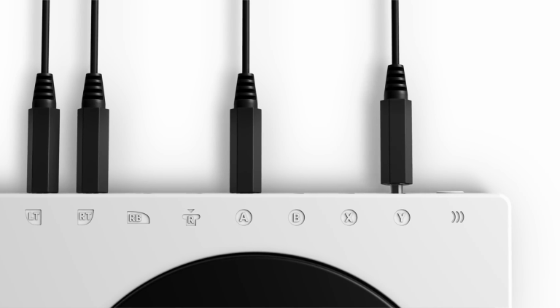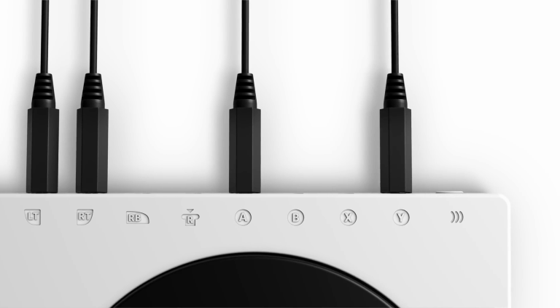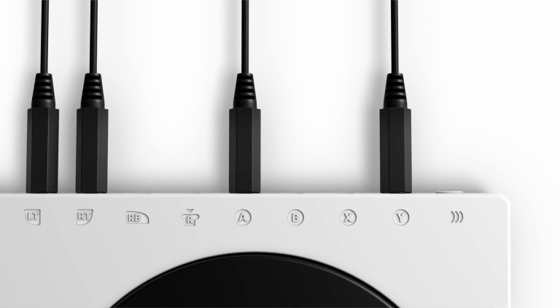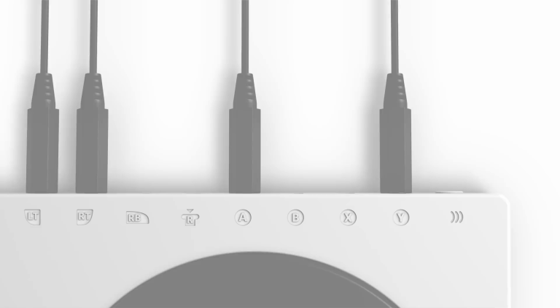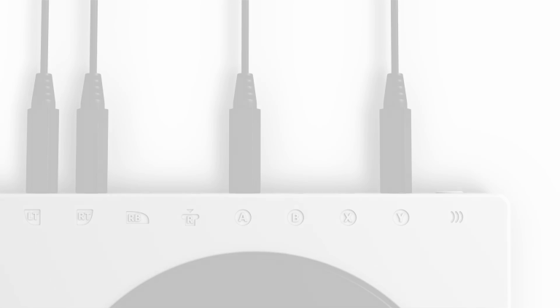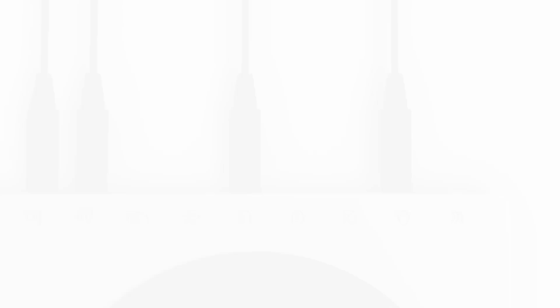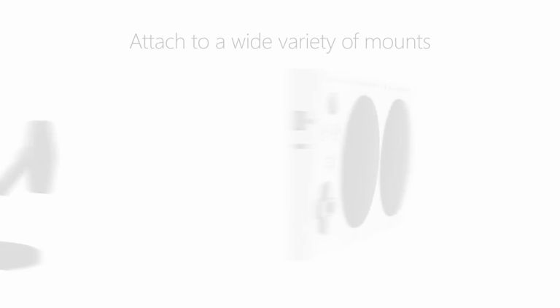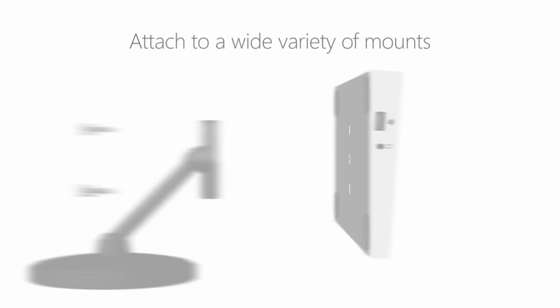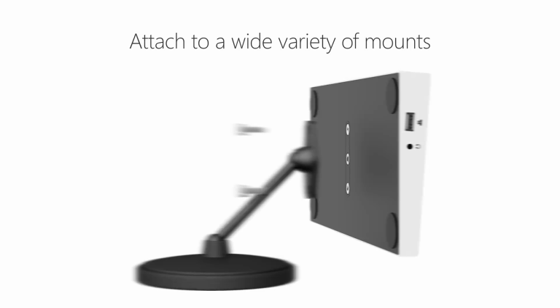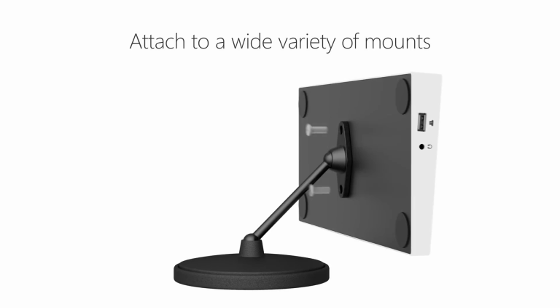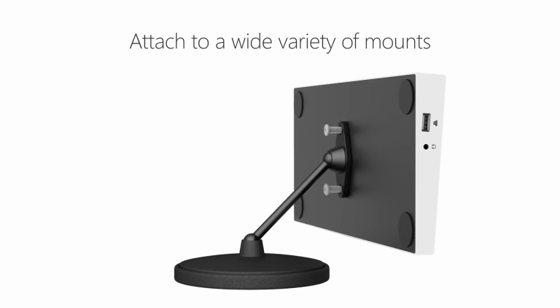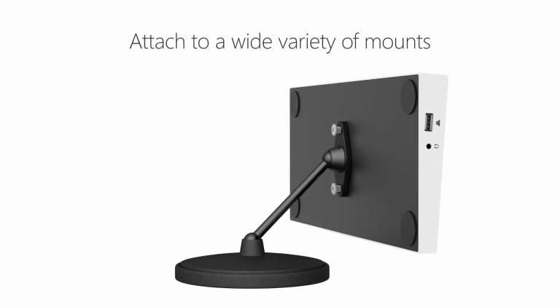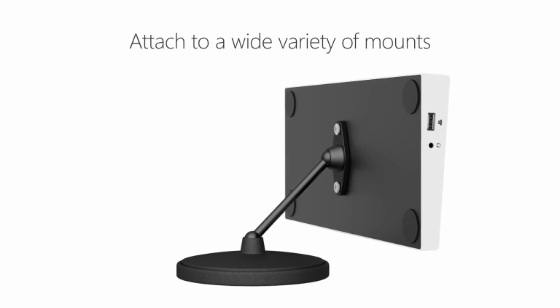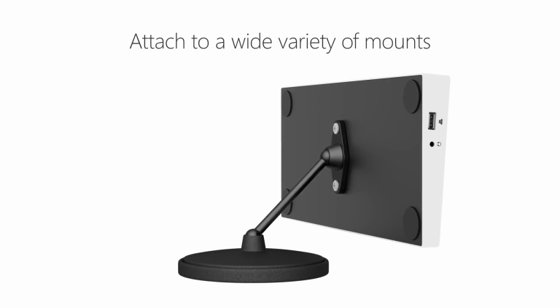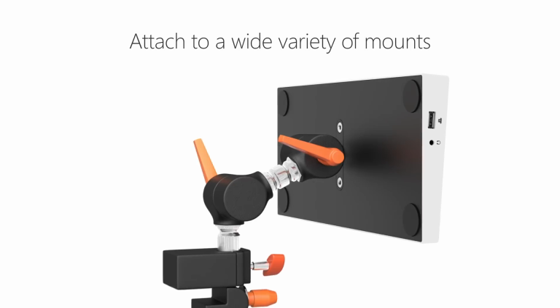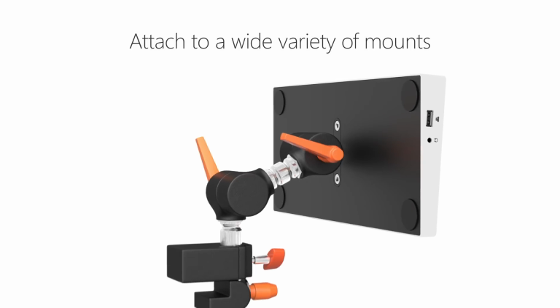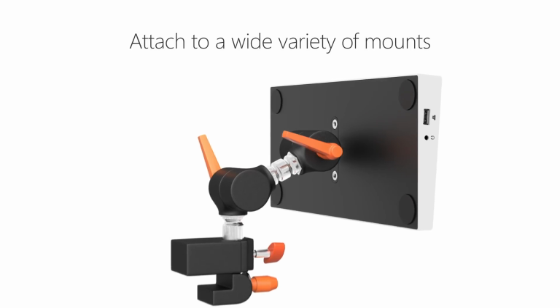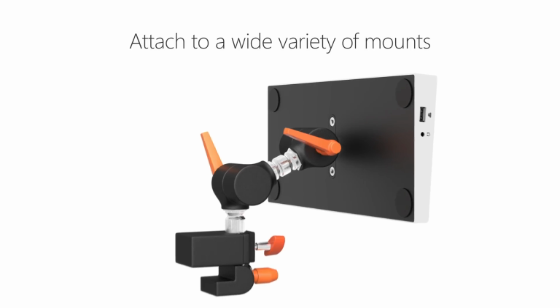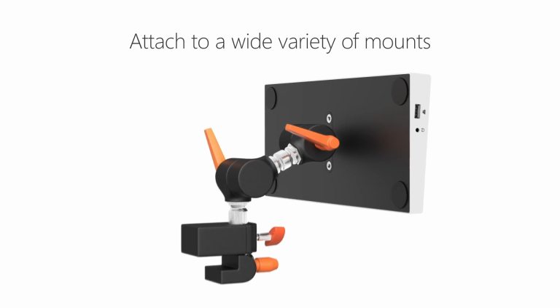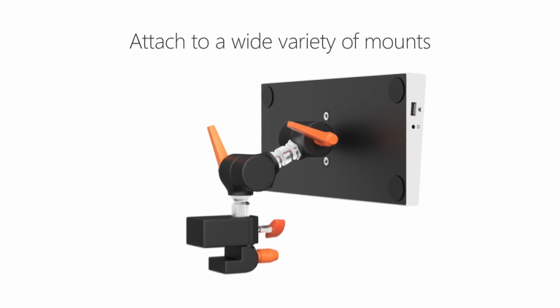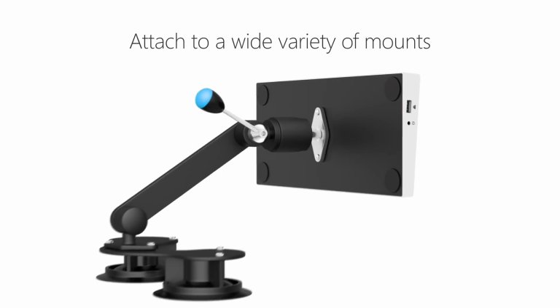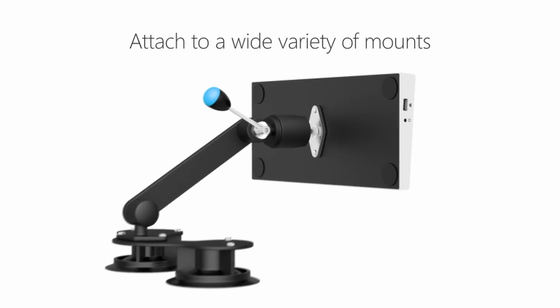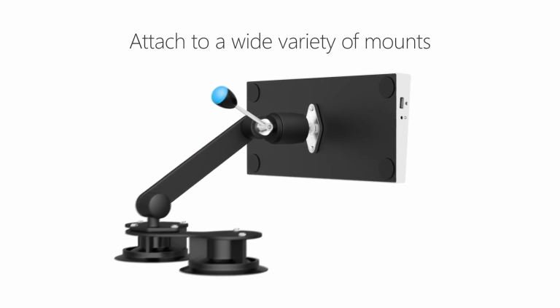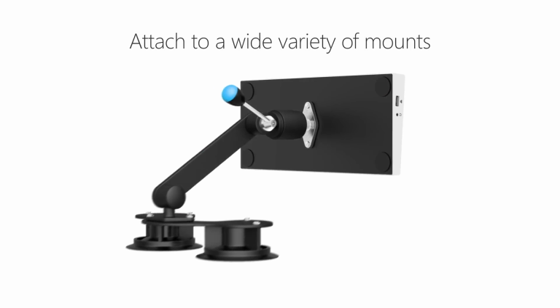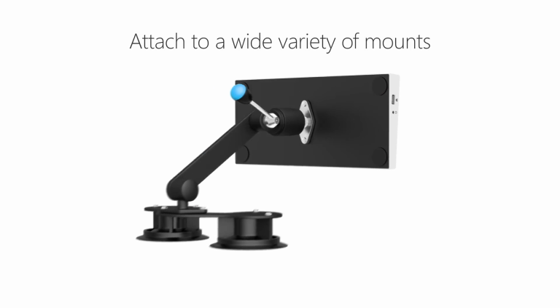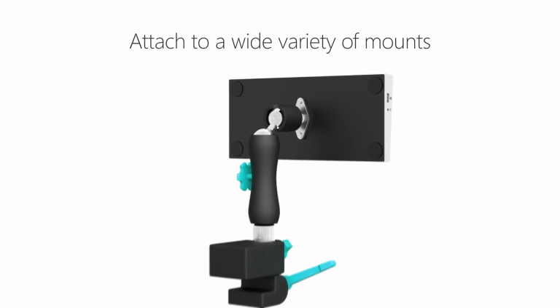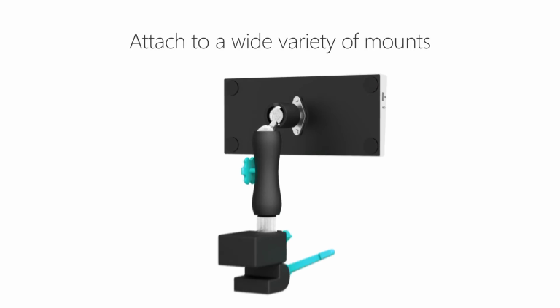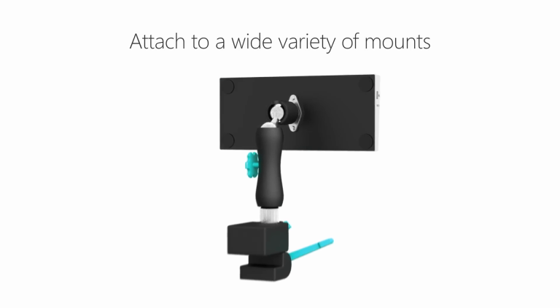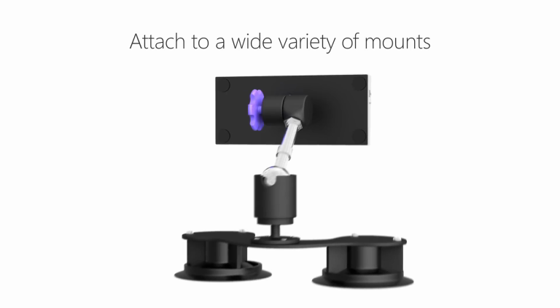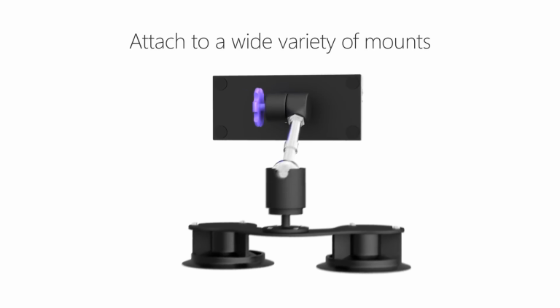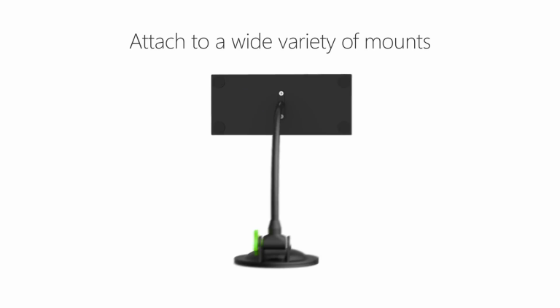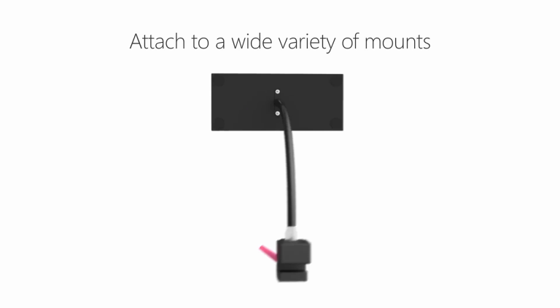Attach to a wide variety of mounts. Different mounts are shown attached to the back of a monitor.